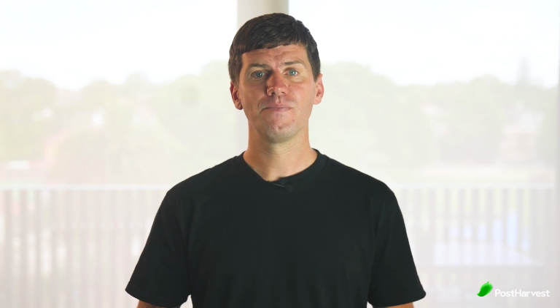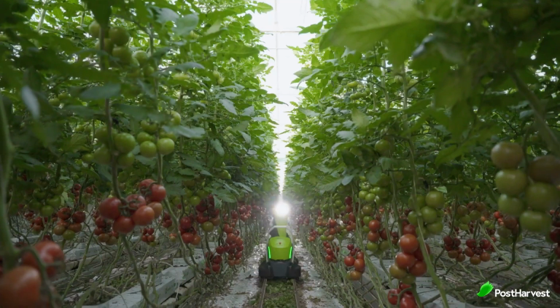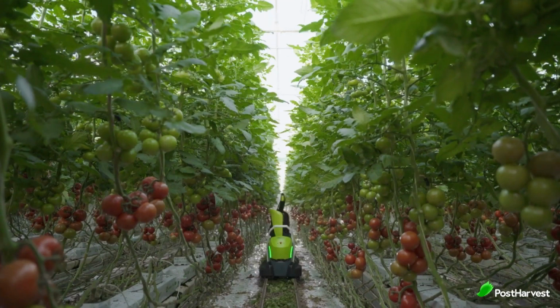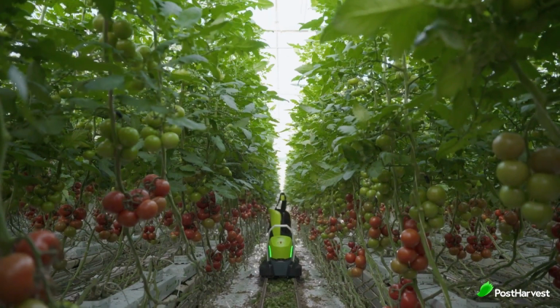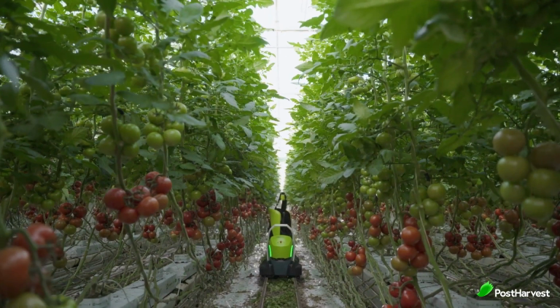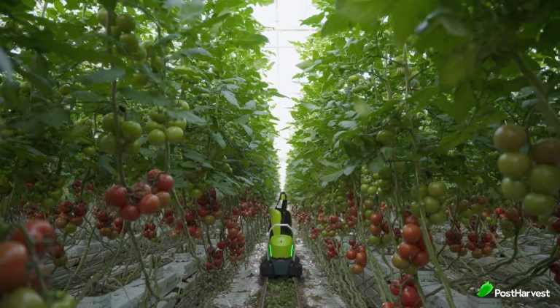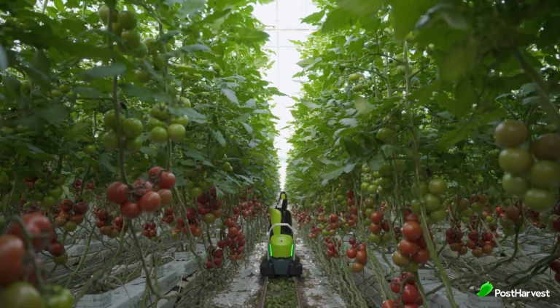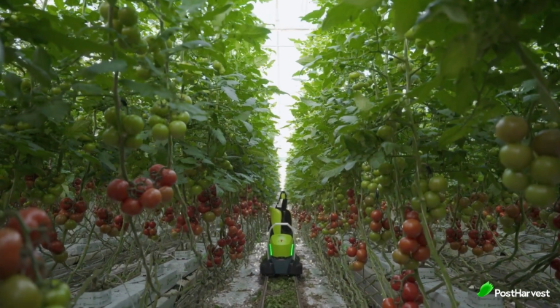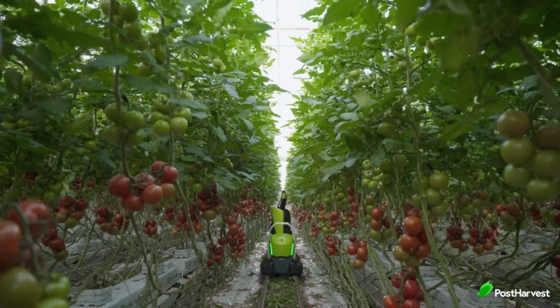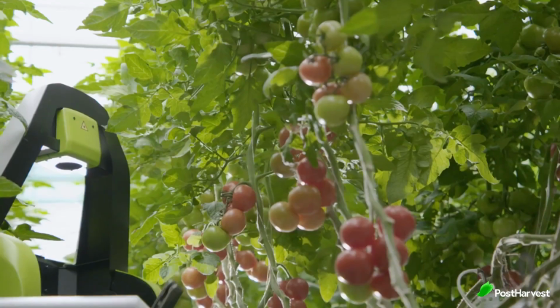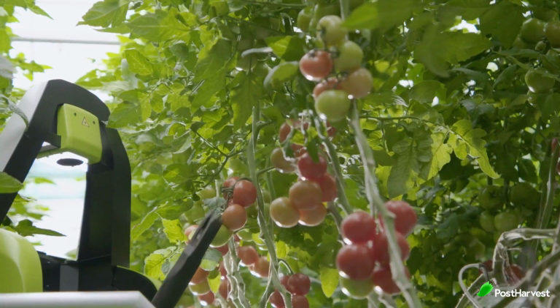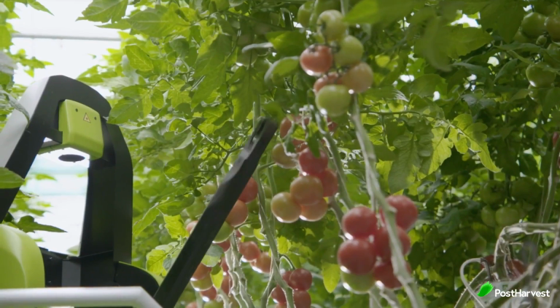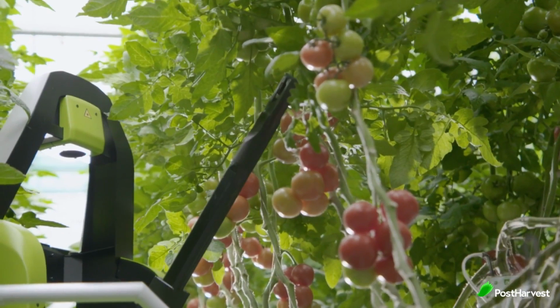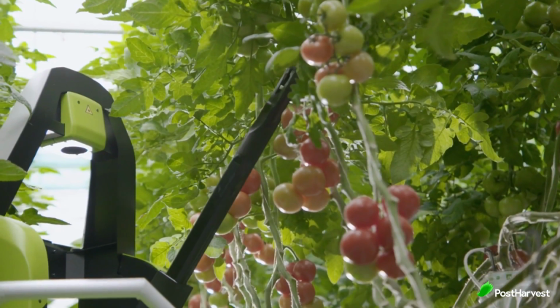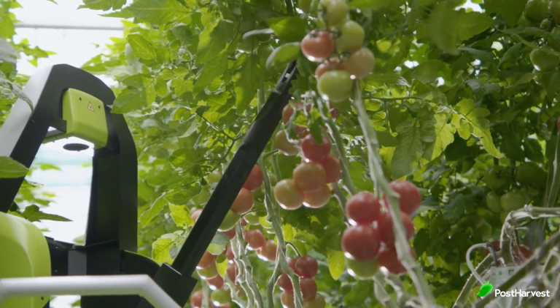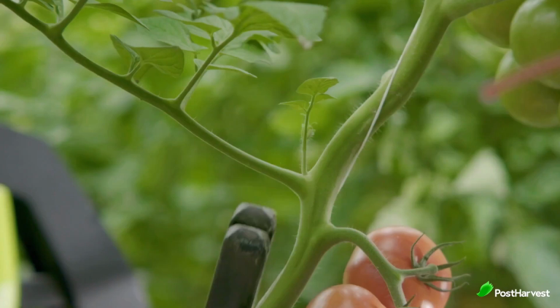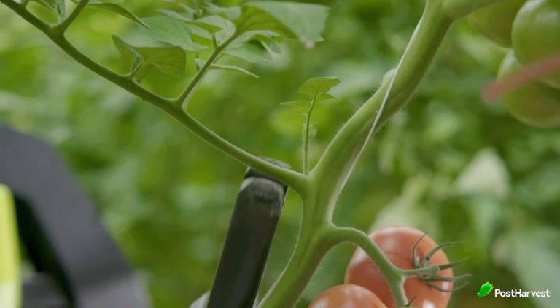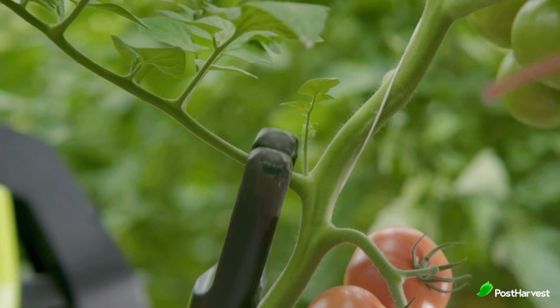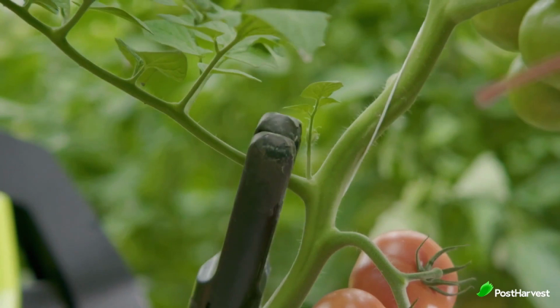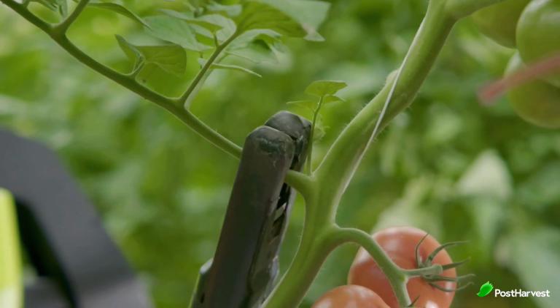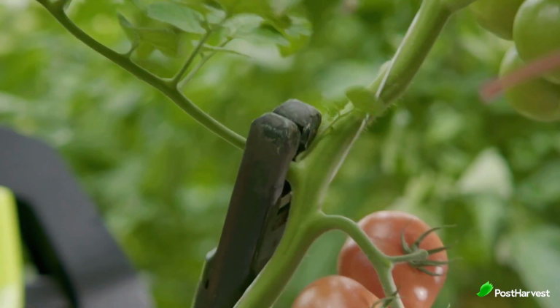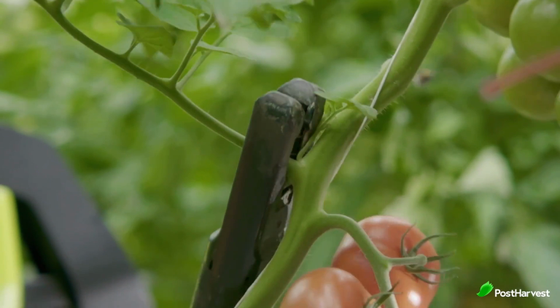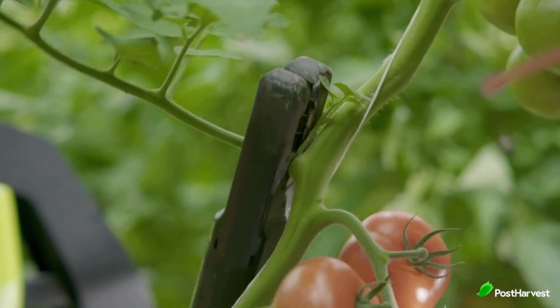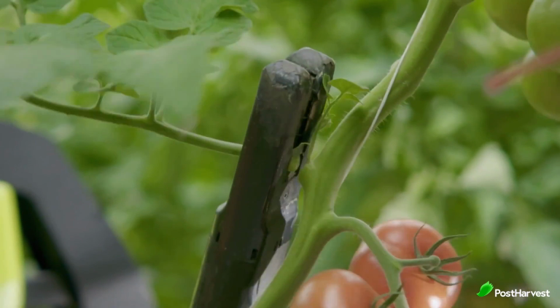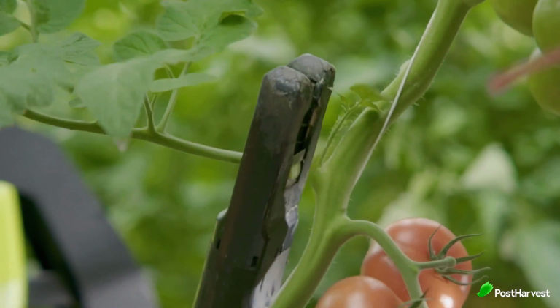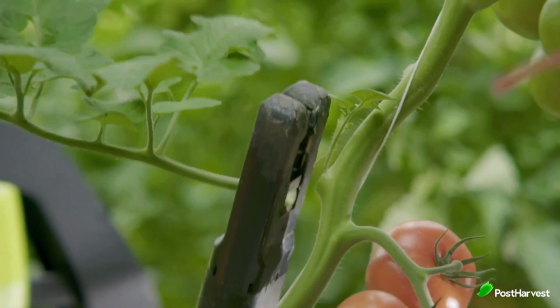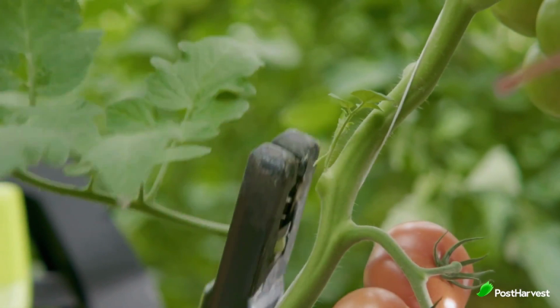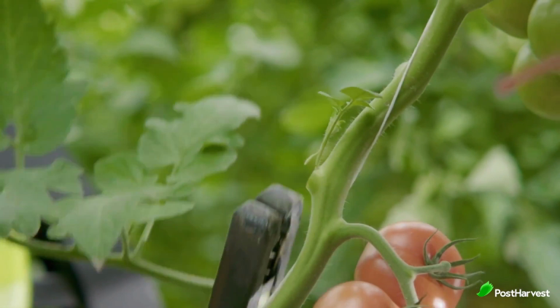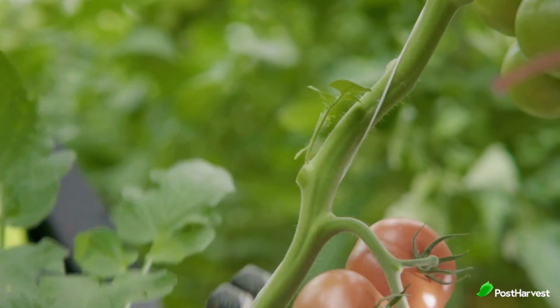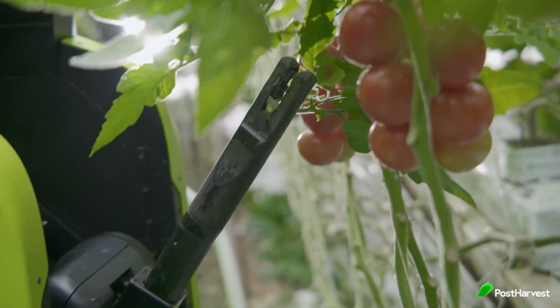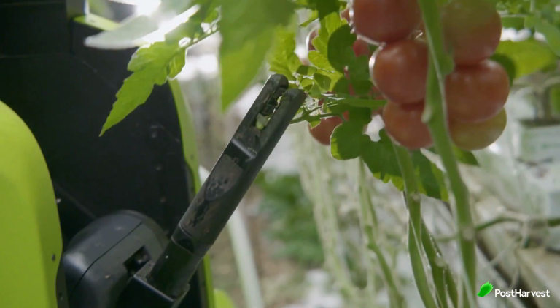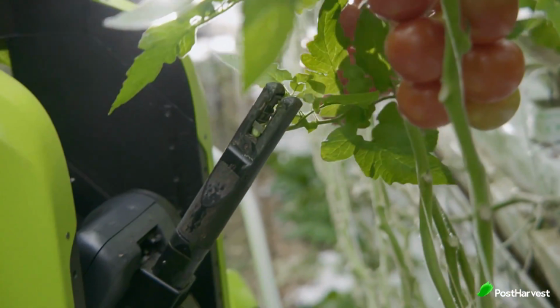Over time, the Campano line will expand to a leaf cutting robot for cucumbers and harvester robots for both tomatoes and cucumbers.